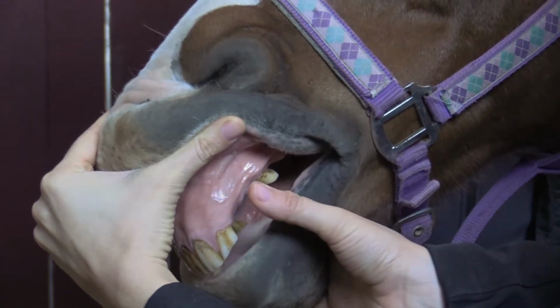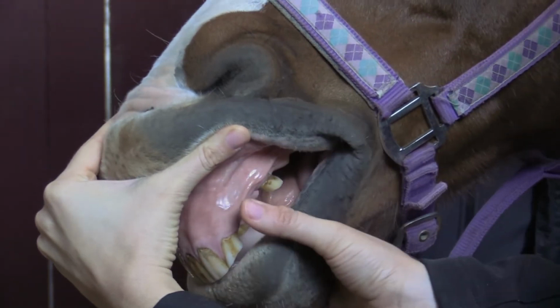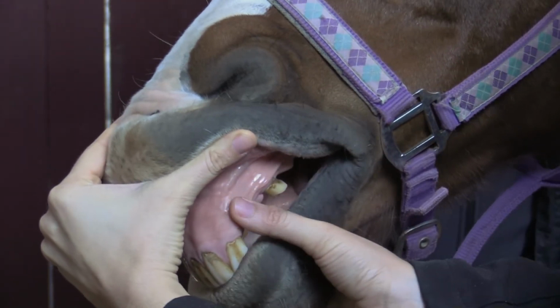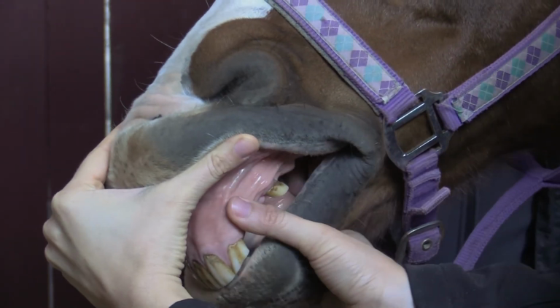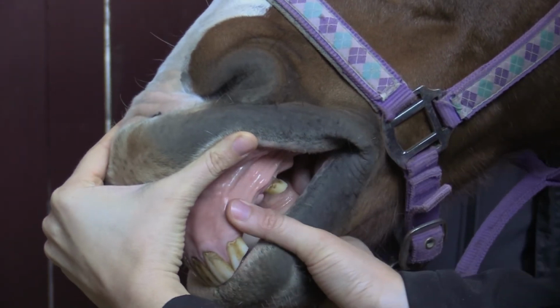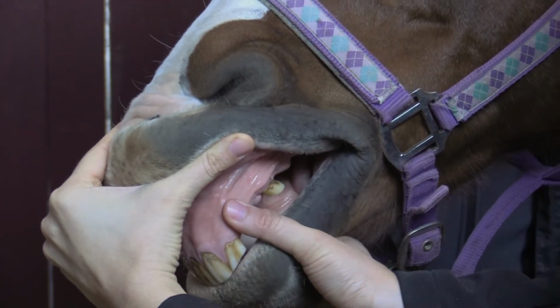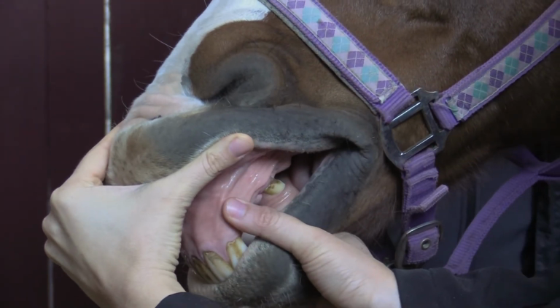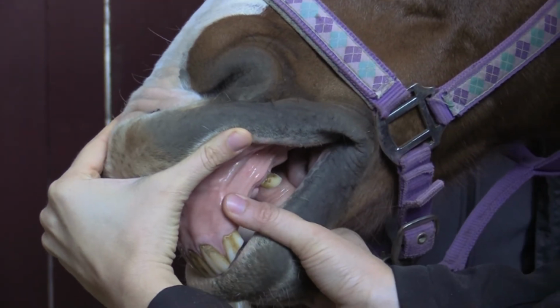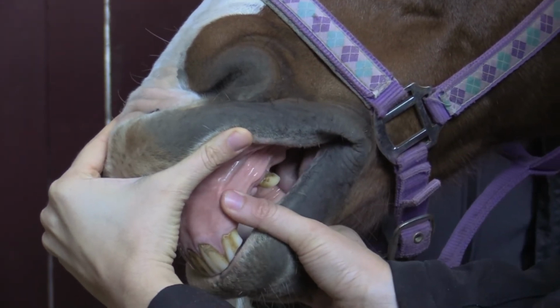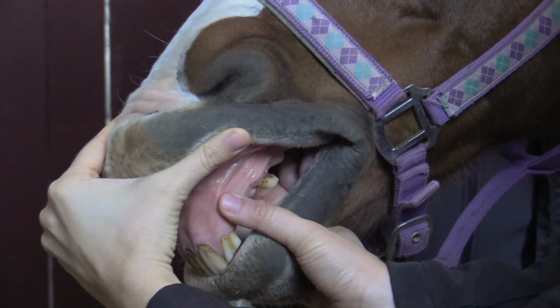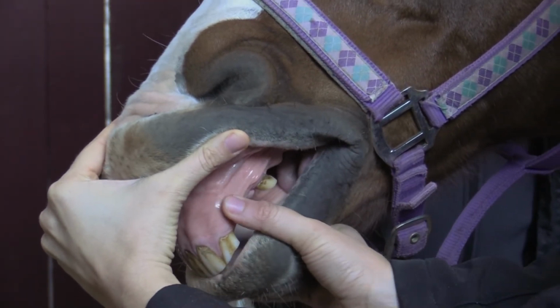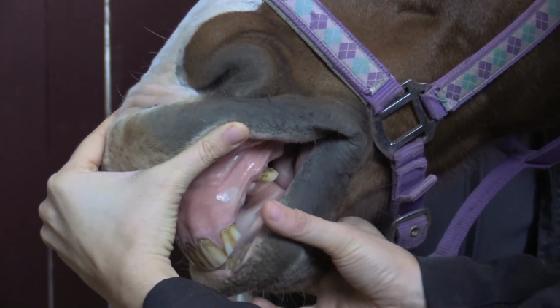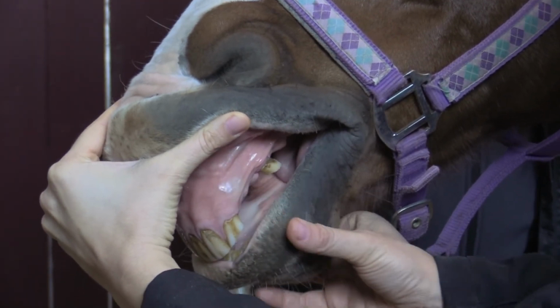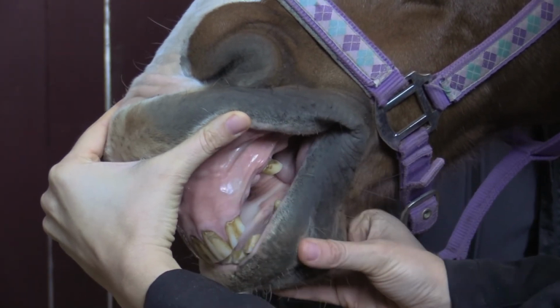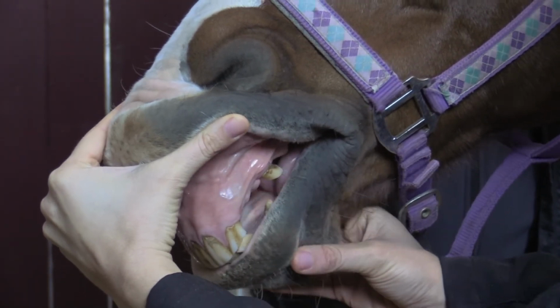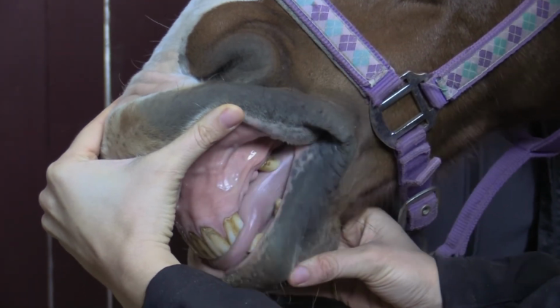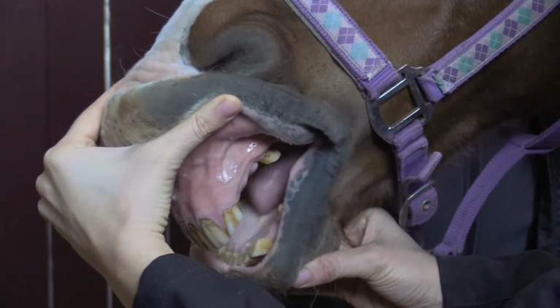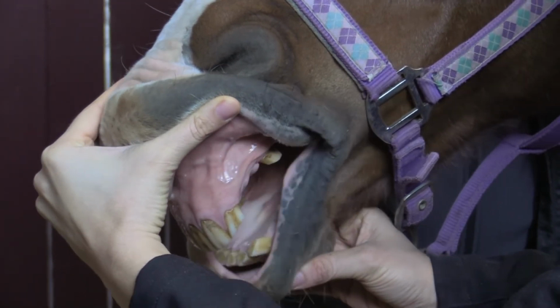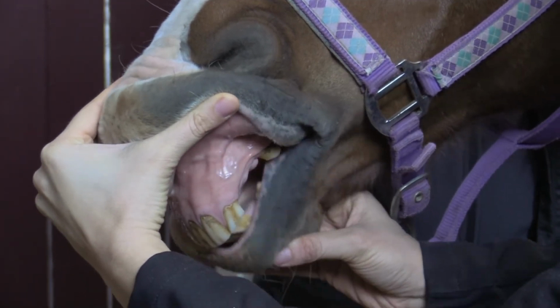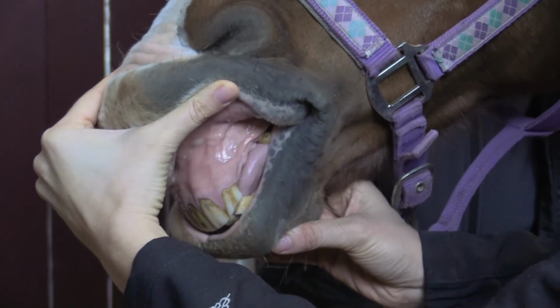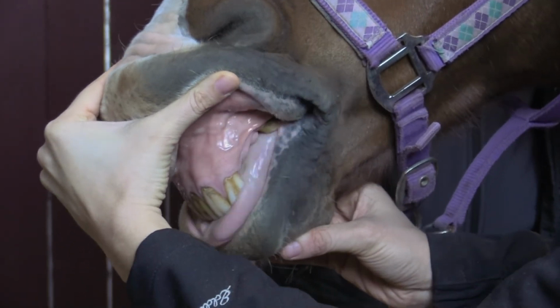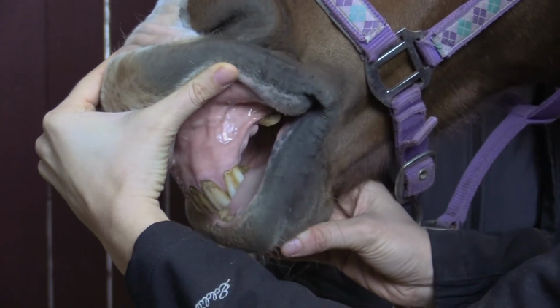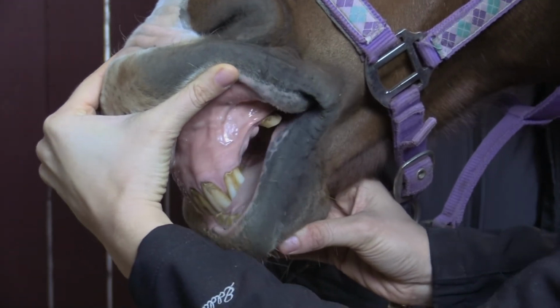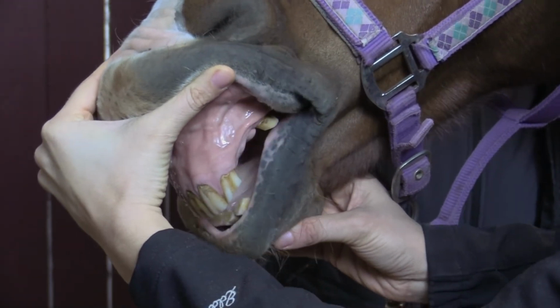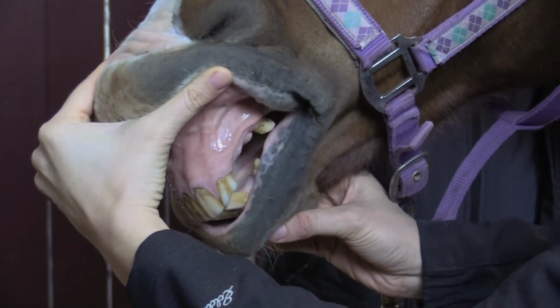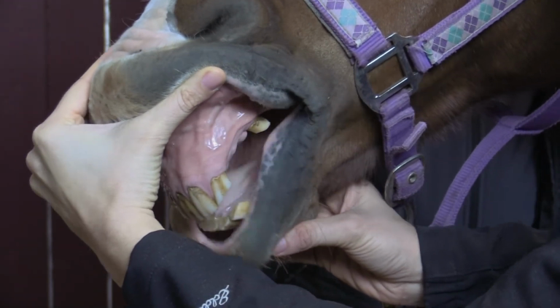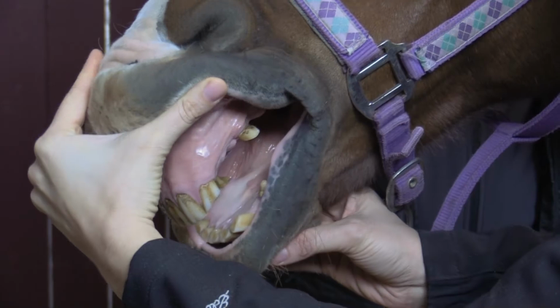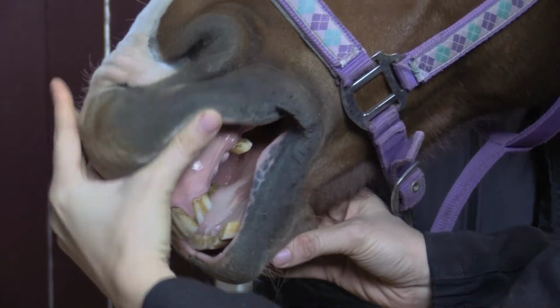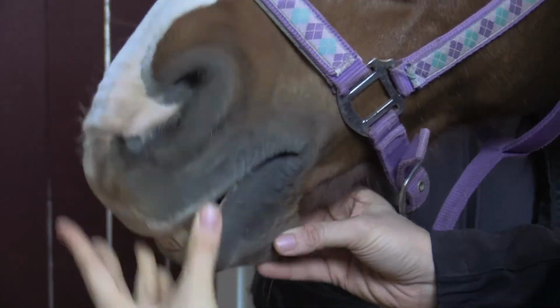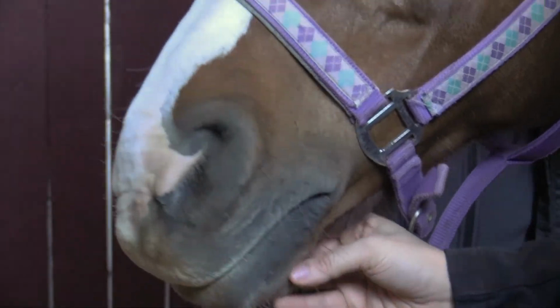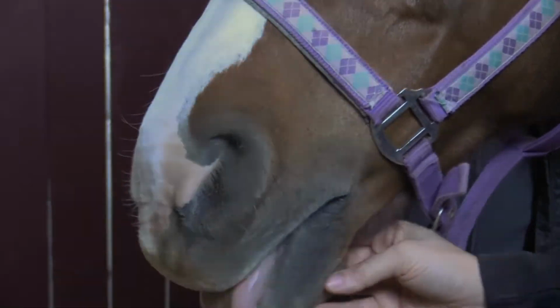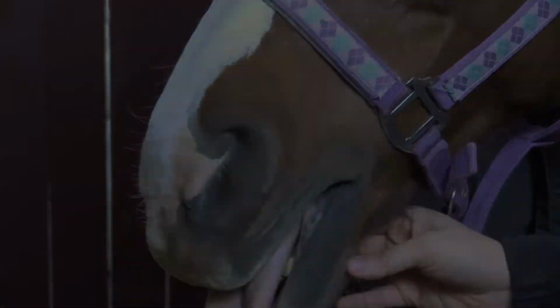In addition, if the gums lack moisture and are dry and tacky to the touch, the horse may be dehydrated.